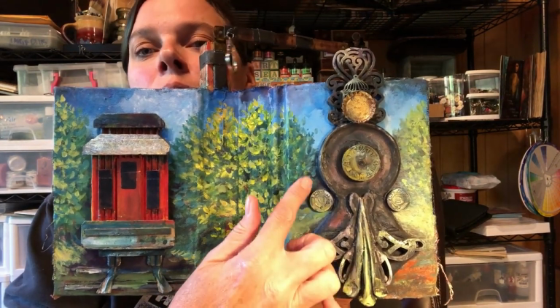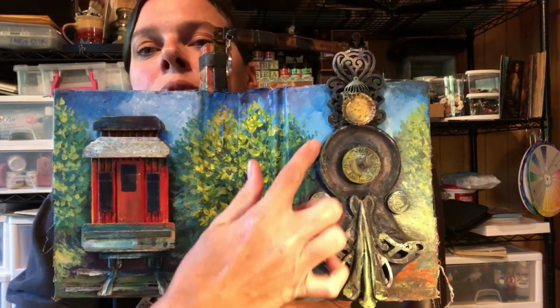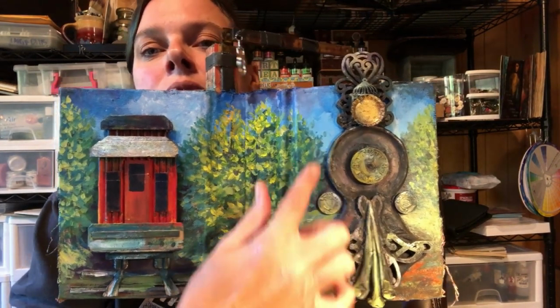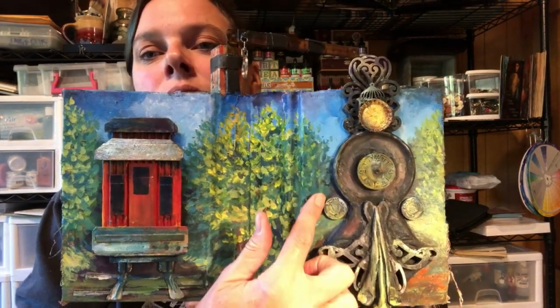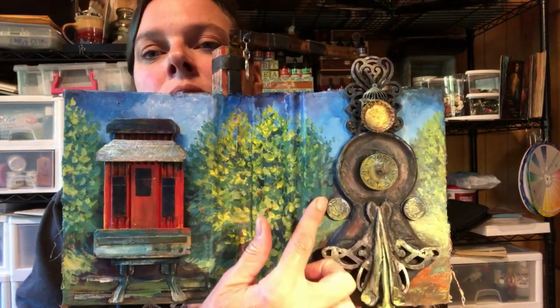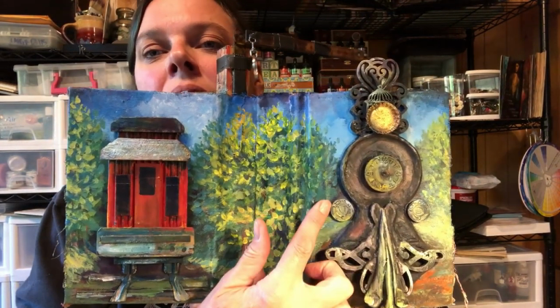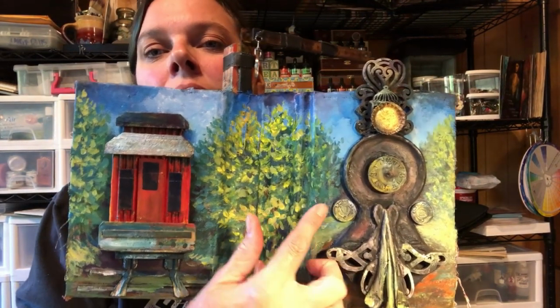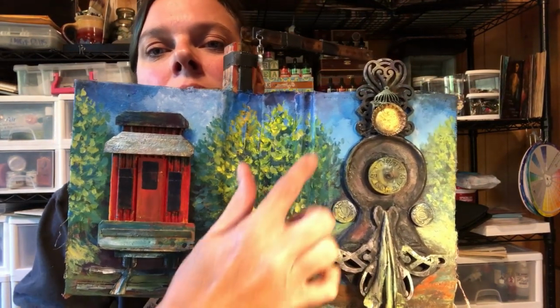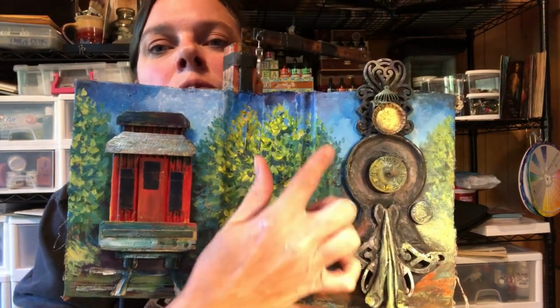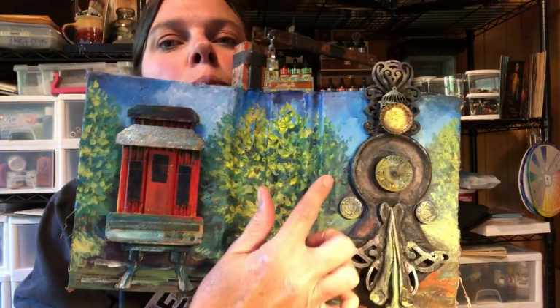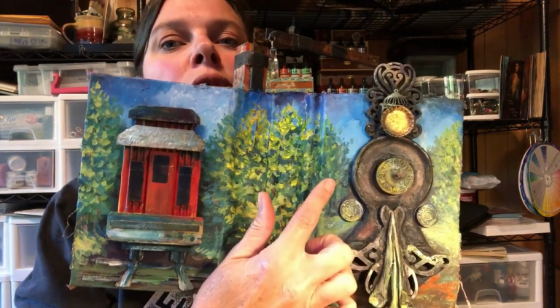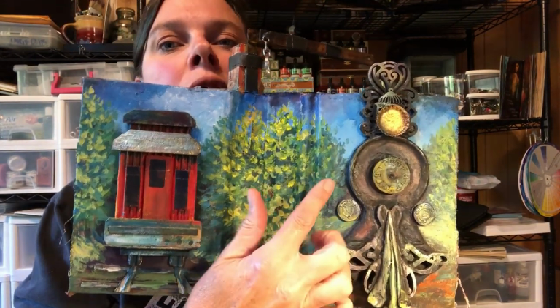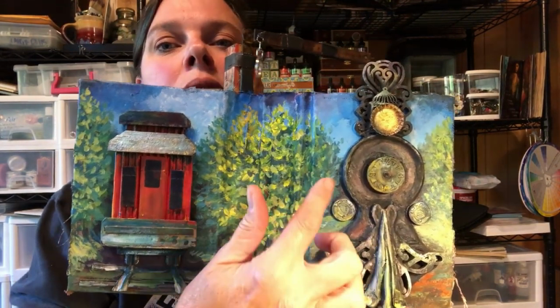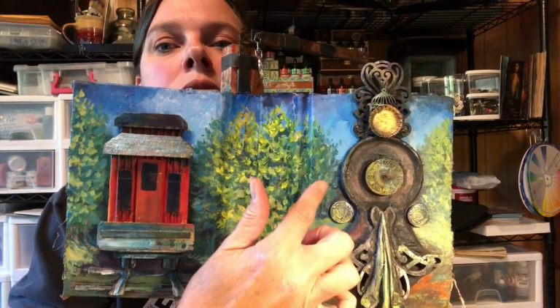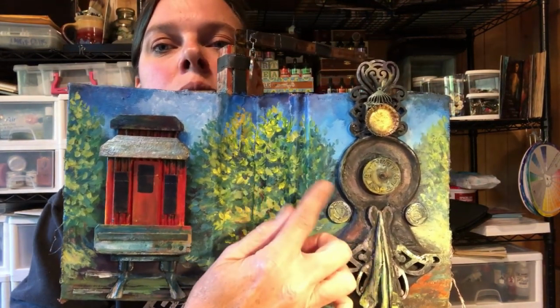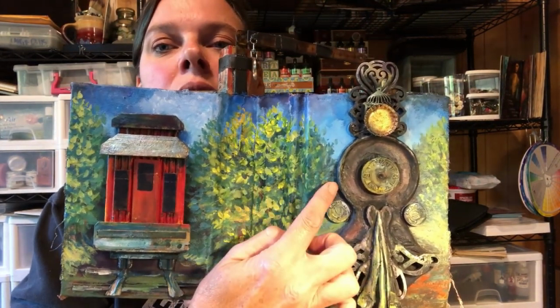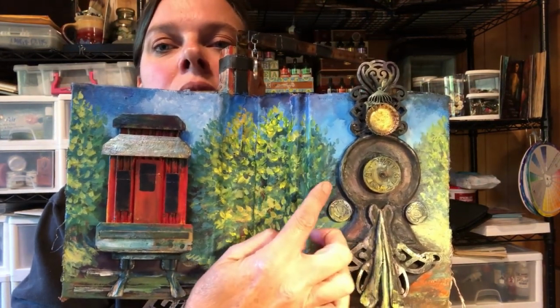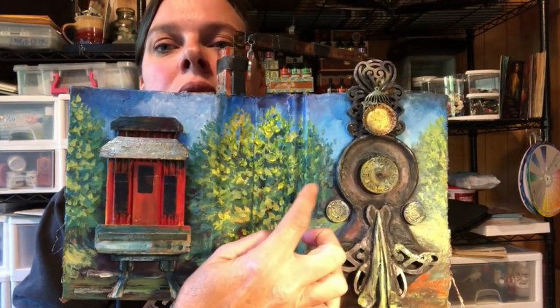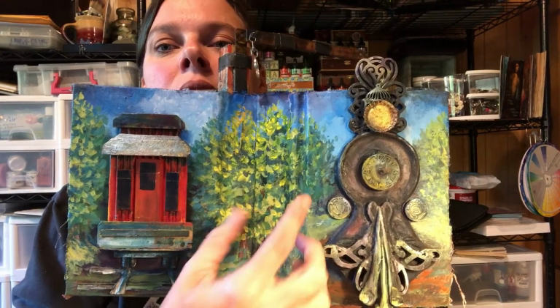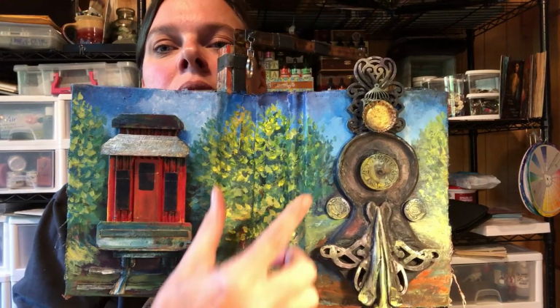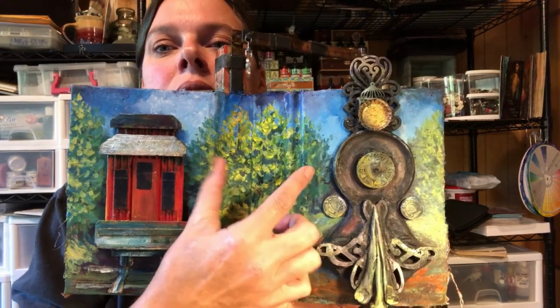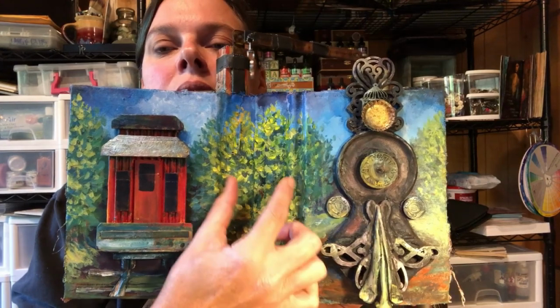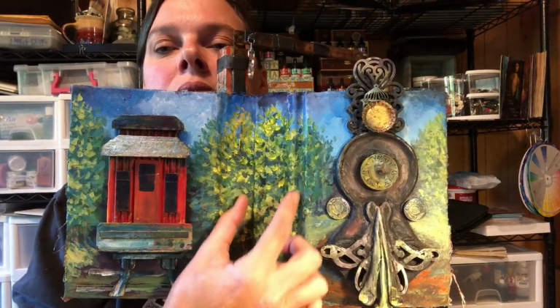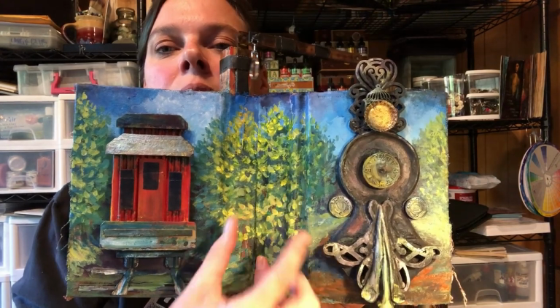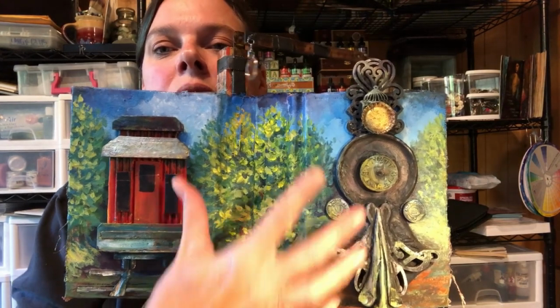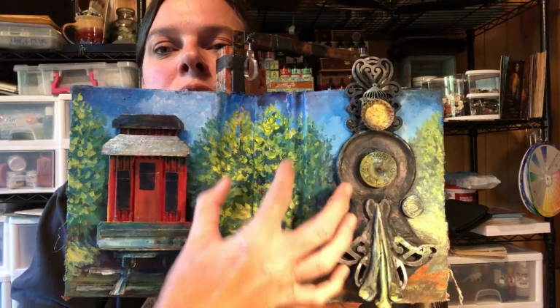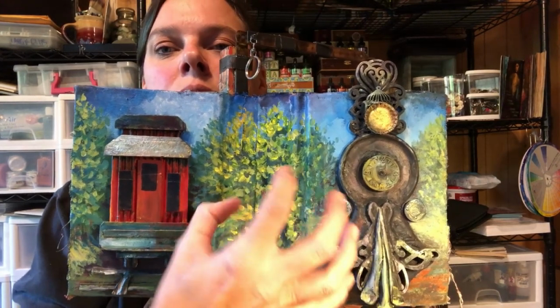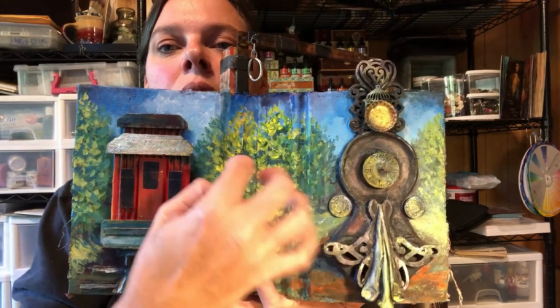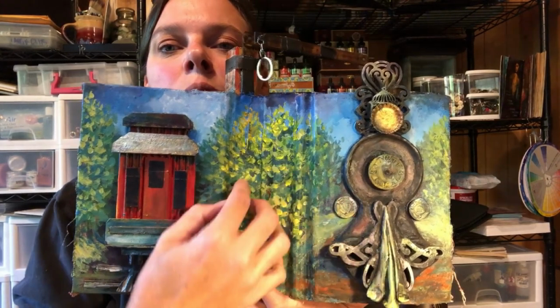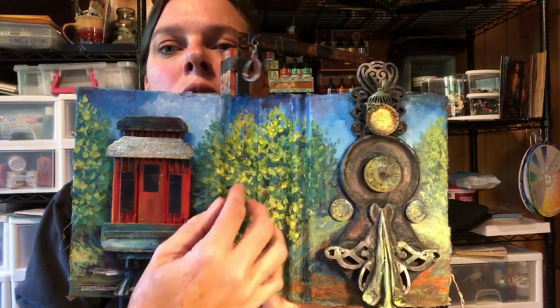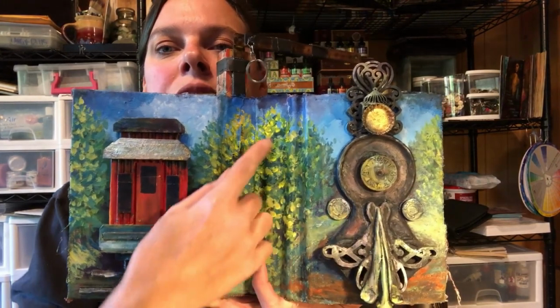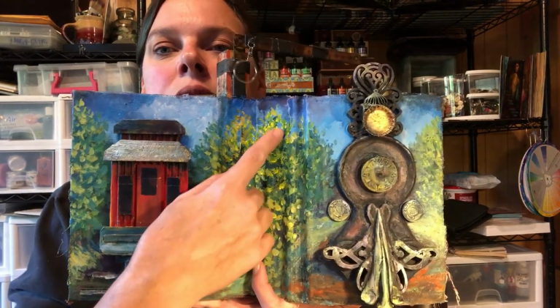Bluer tones in back, more blurry, smaller, and then coming up to our warmer tones.